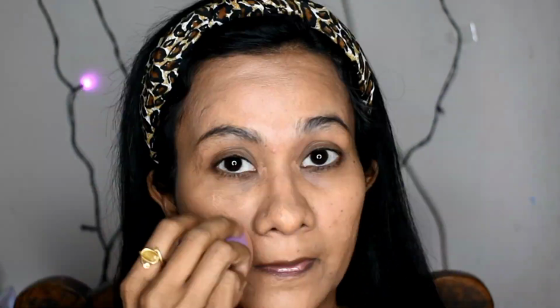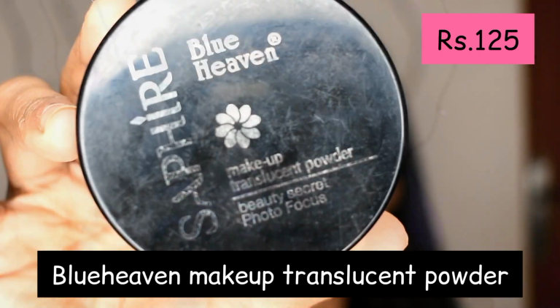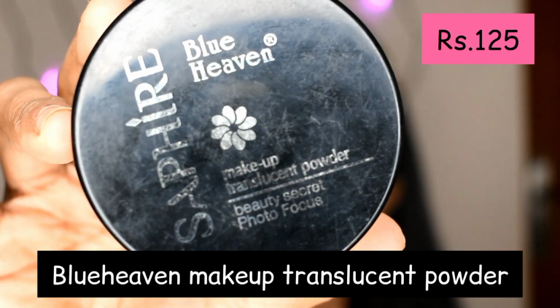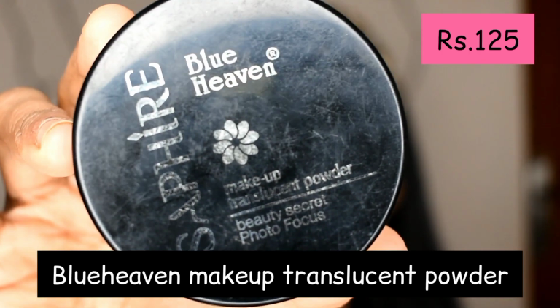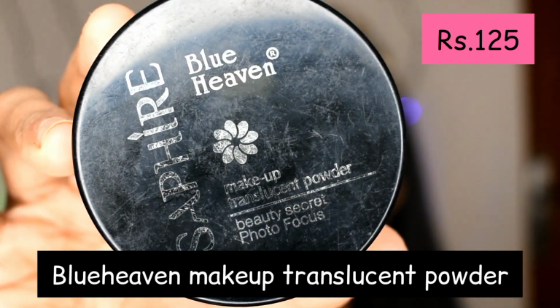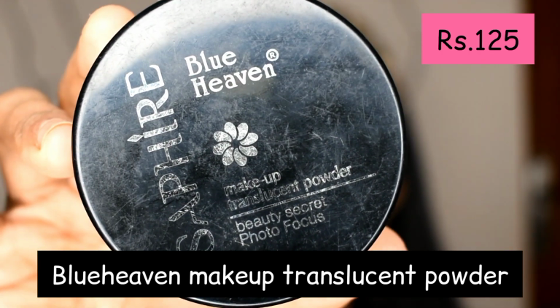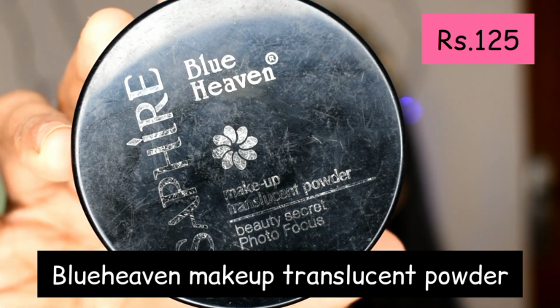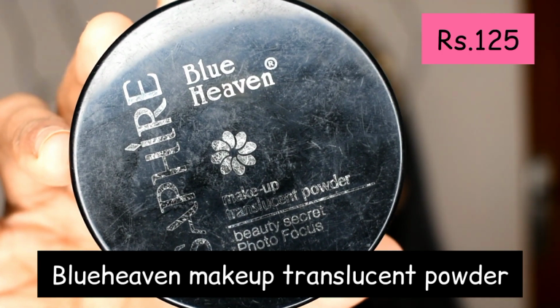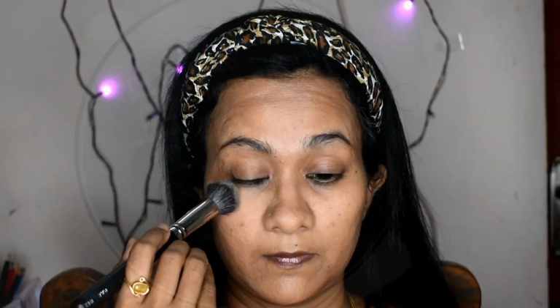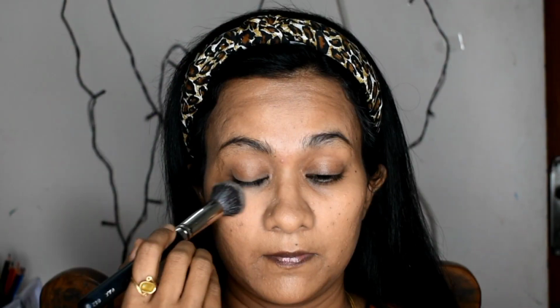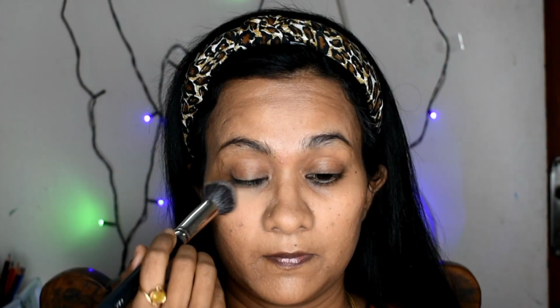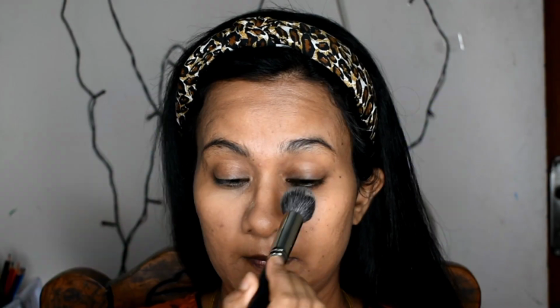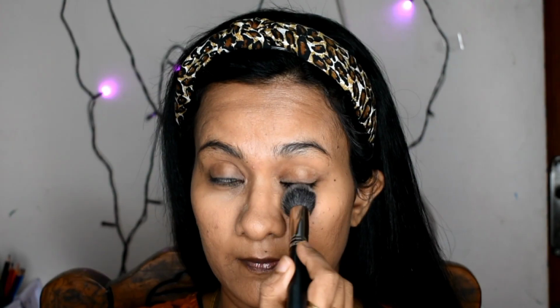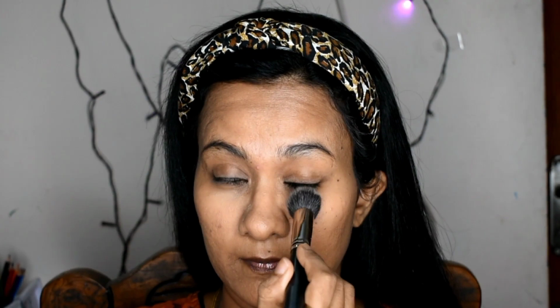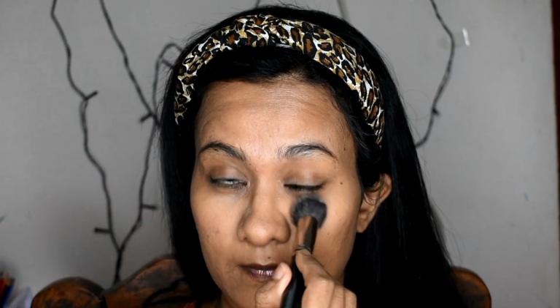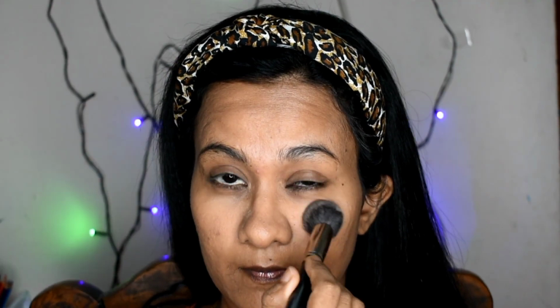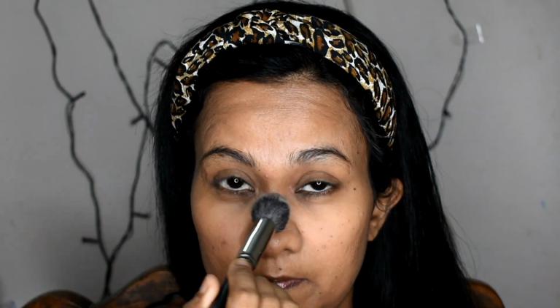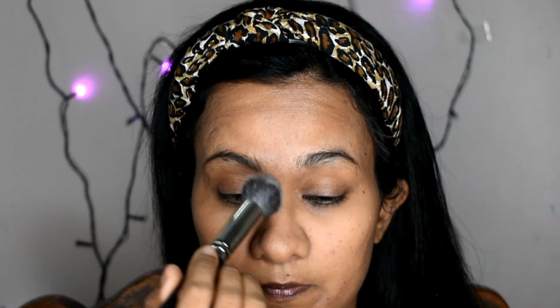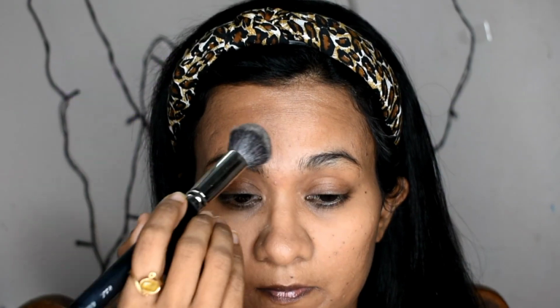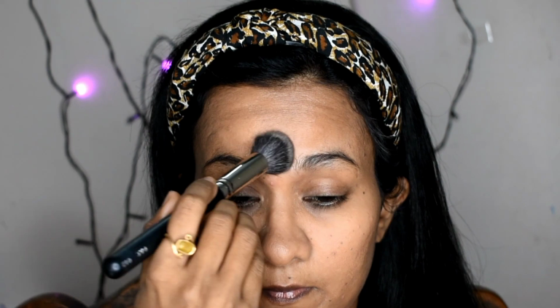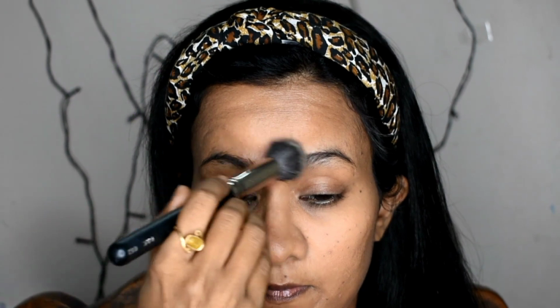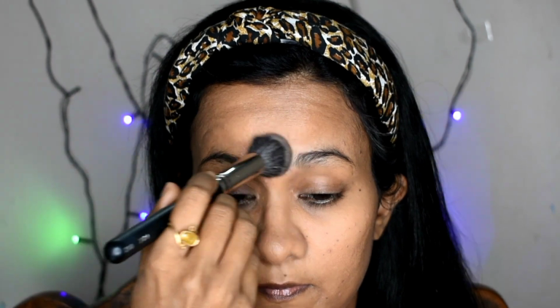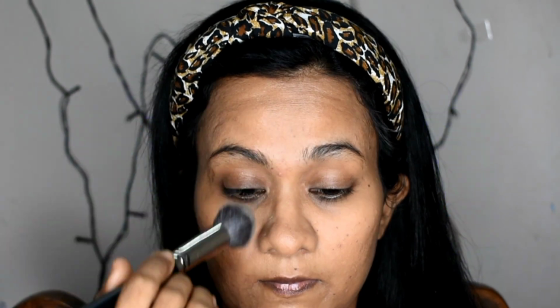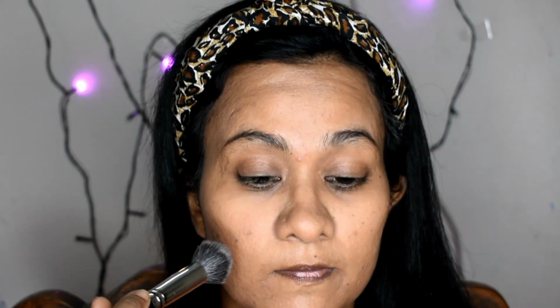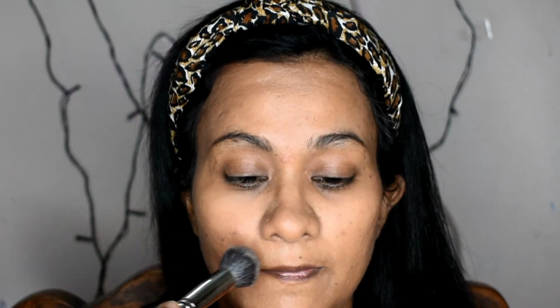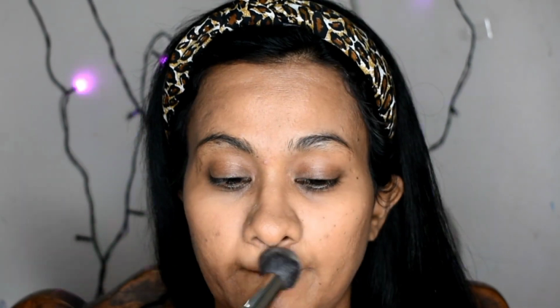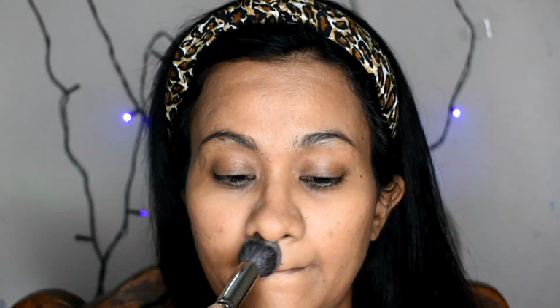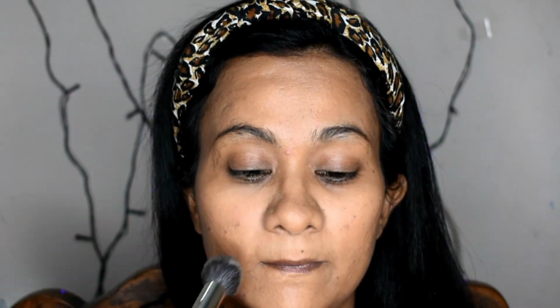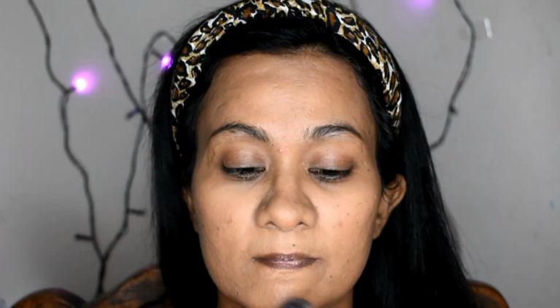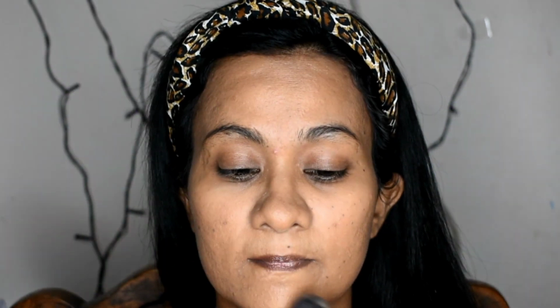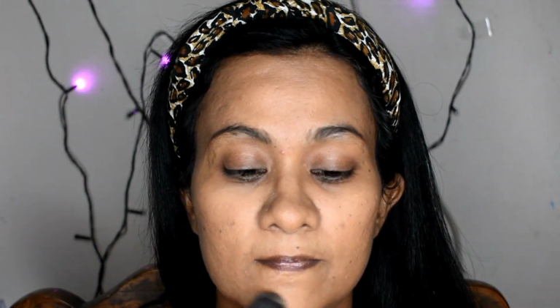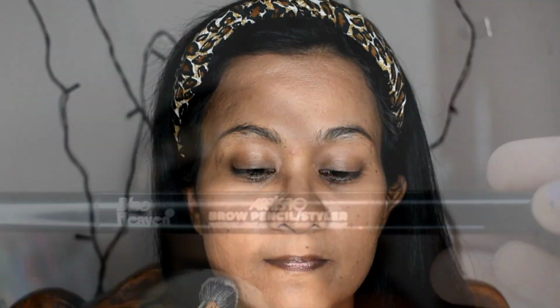Next, I will set my base with Blue Heaven Sapphire Makeup Translucent Powder to set the base. This shade is natural.